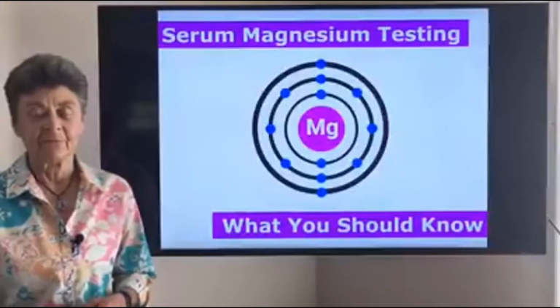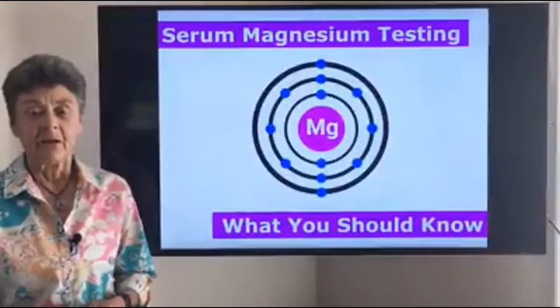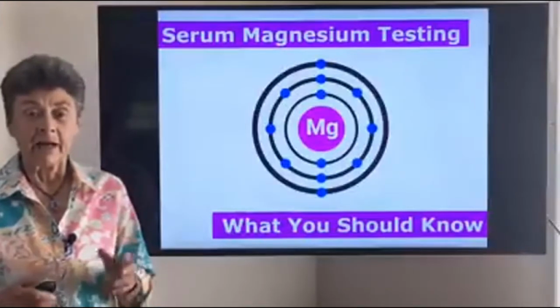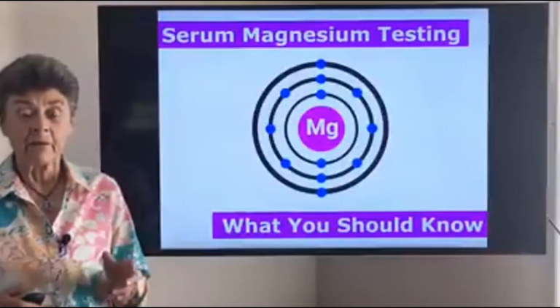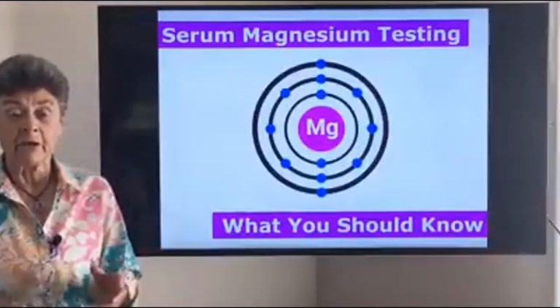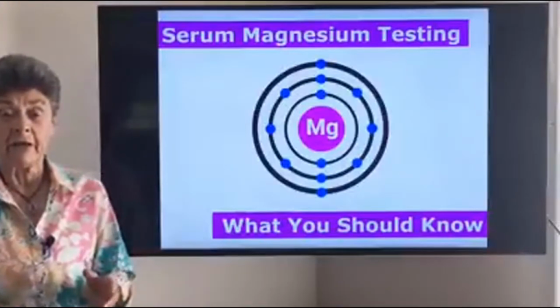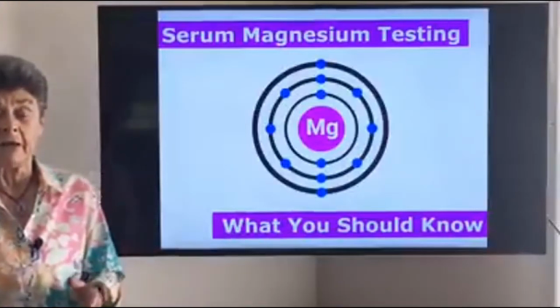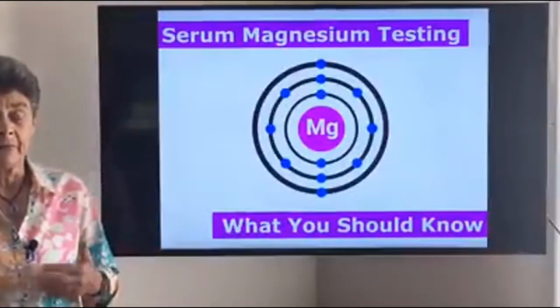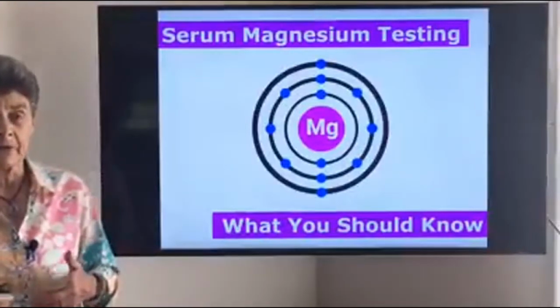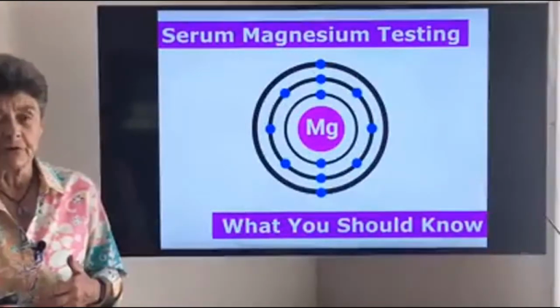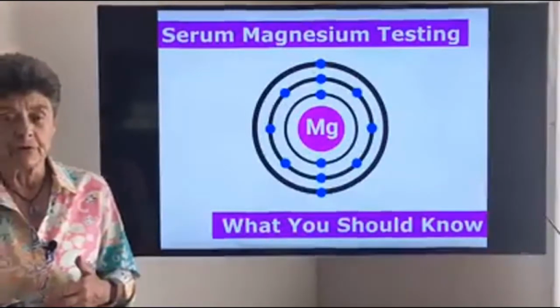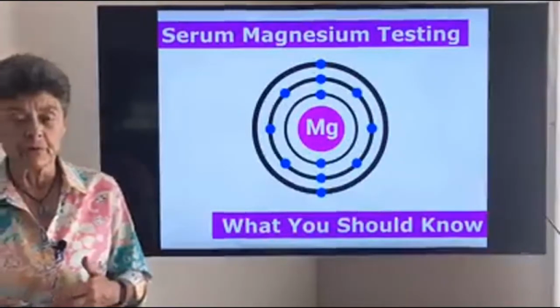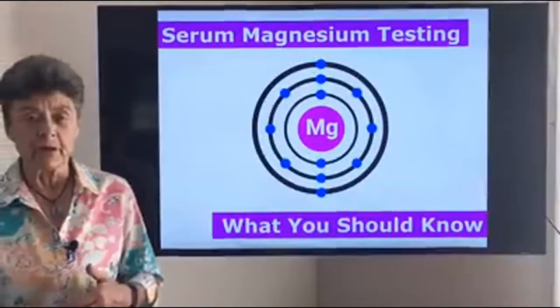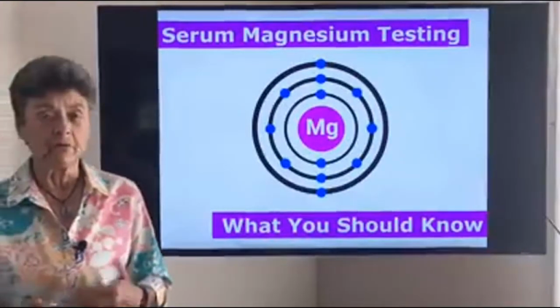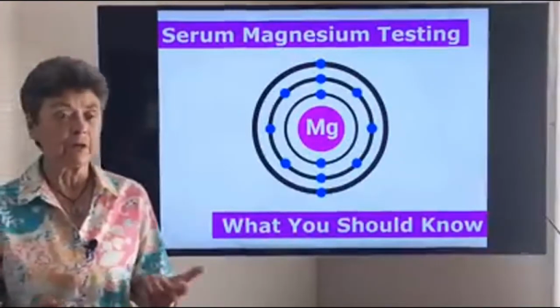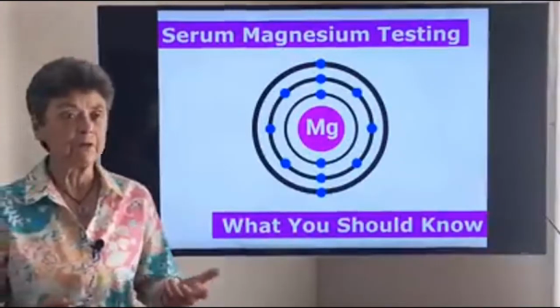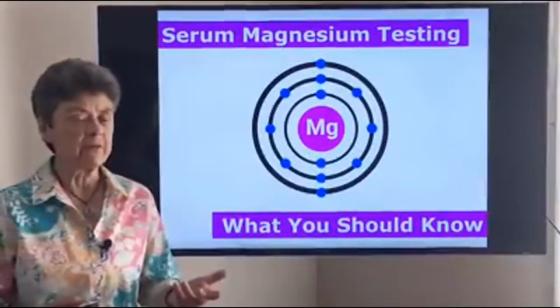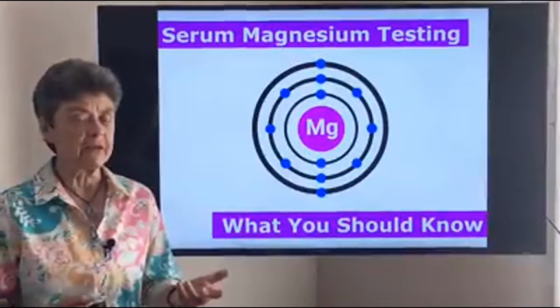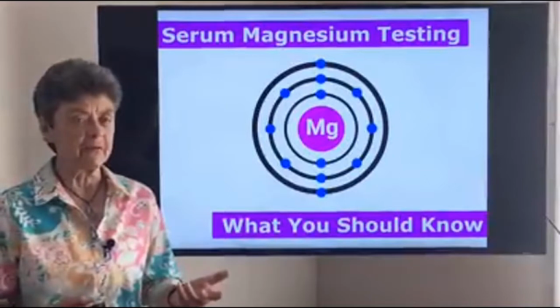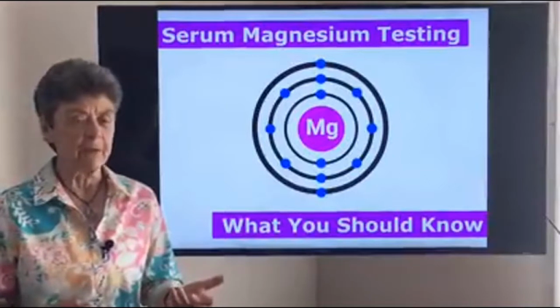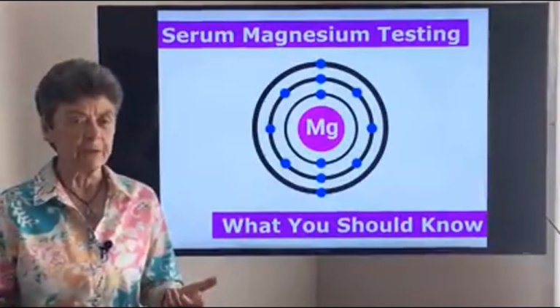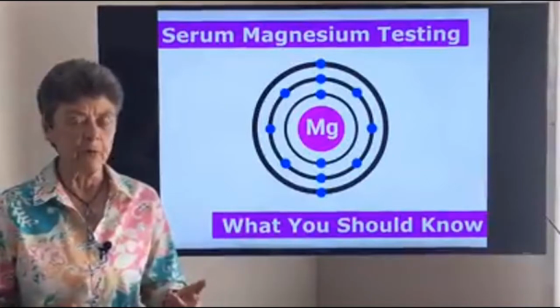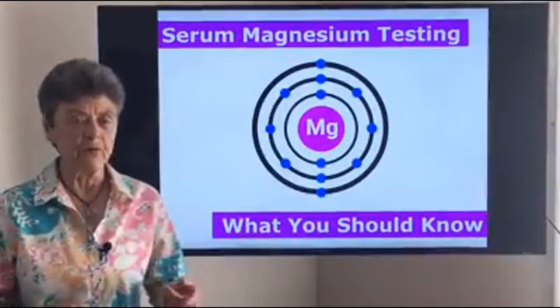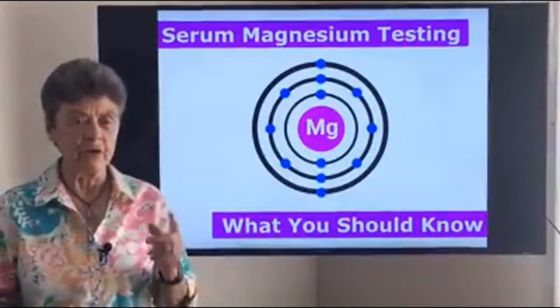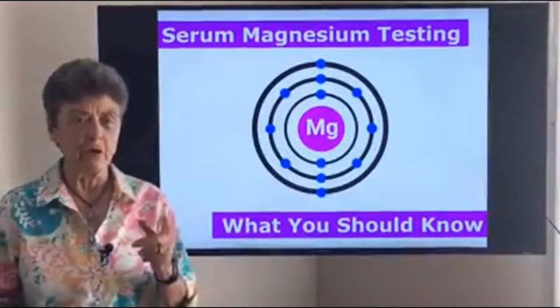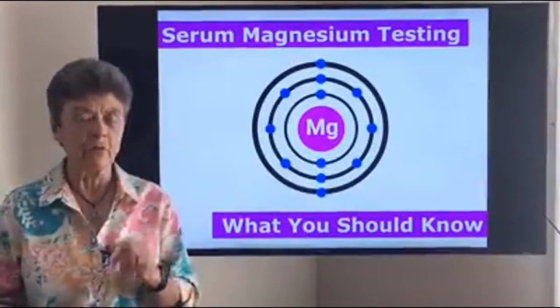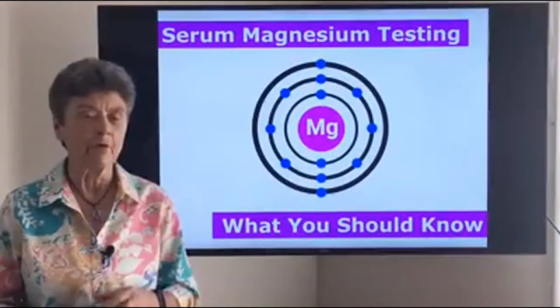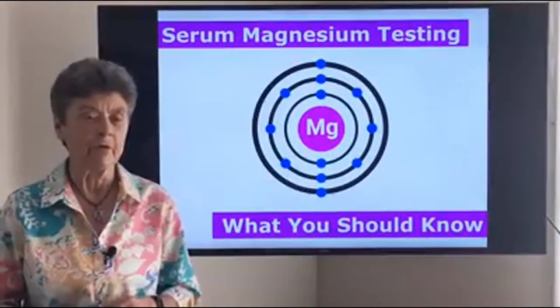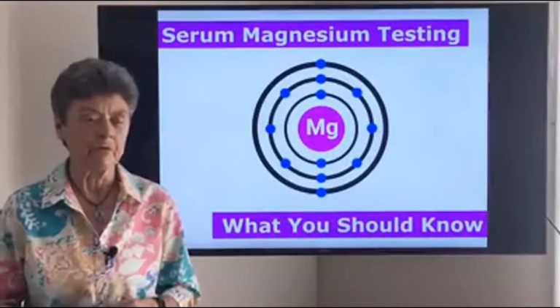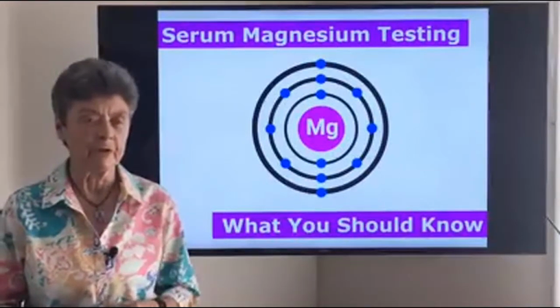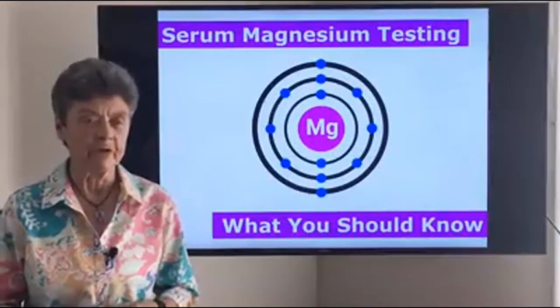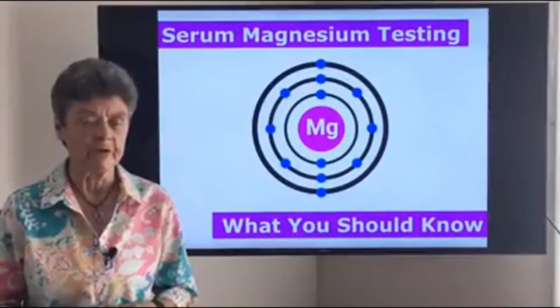Hi everybody, I'm Dr. Susan Brown, Director of the Center for Better Bones and your Bone Health Nutritionist.